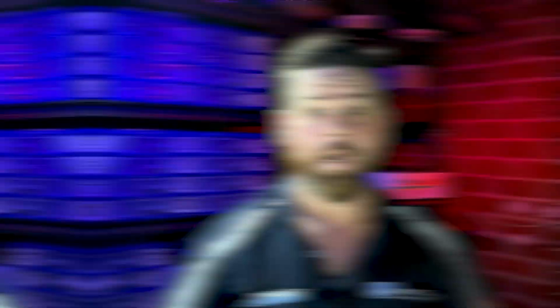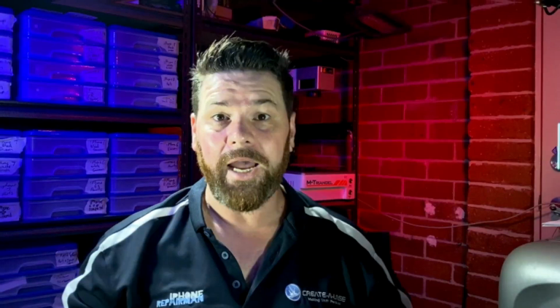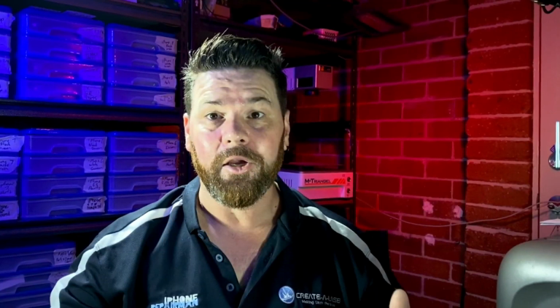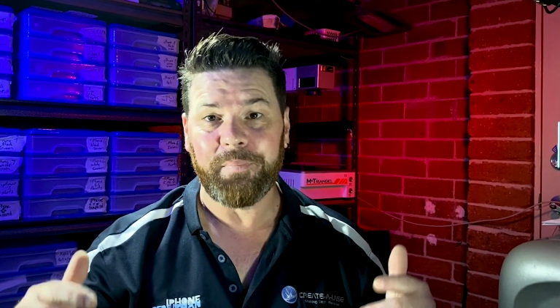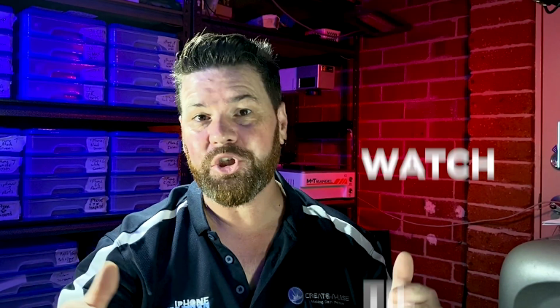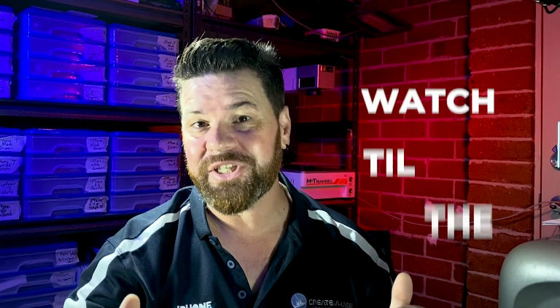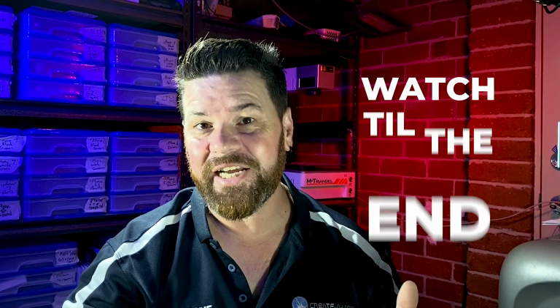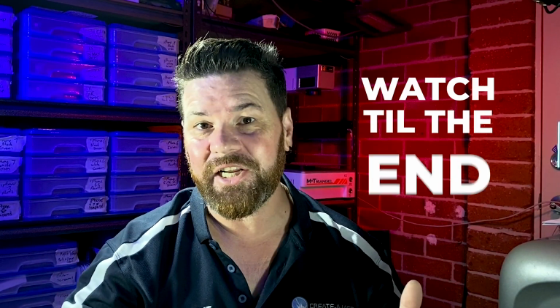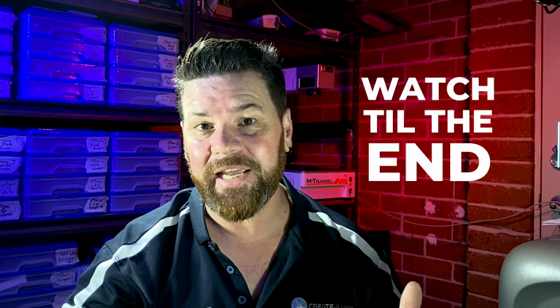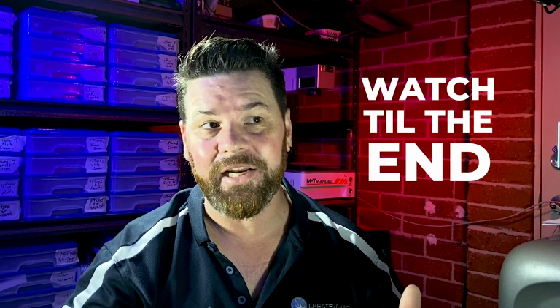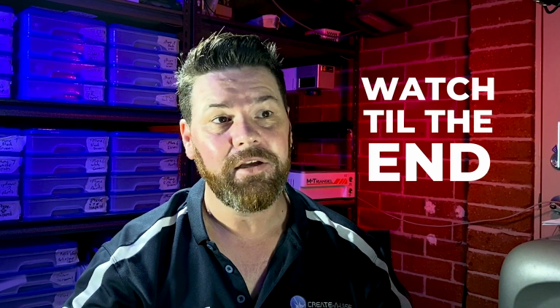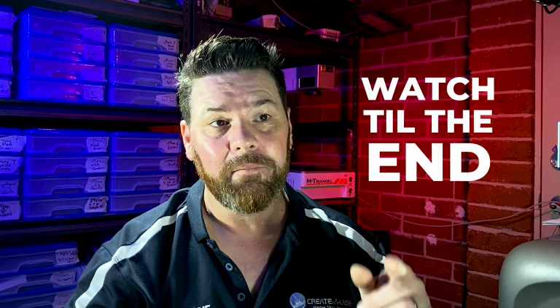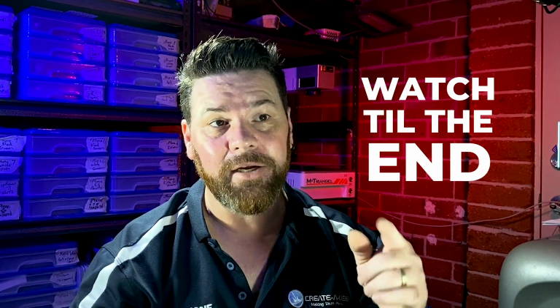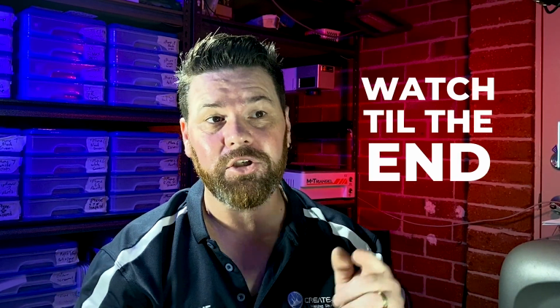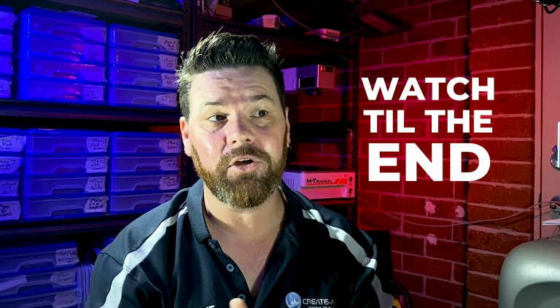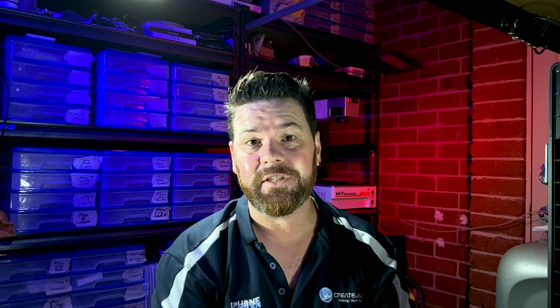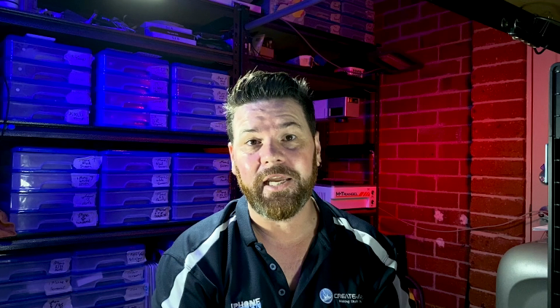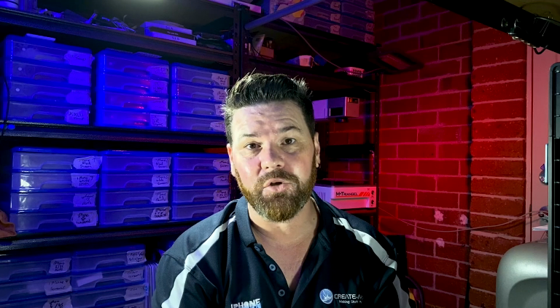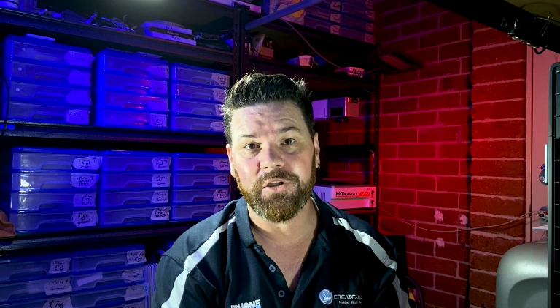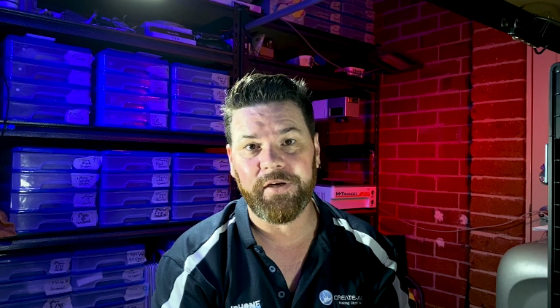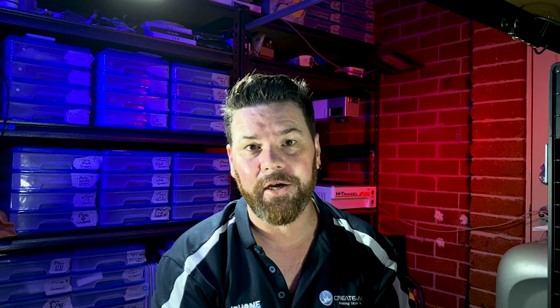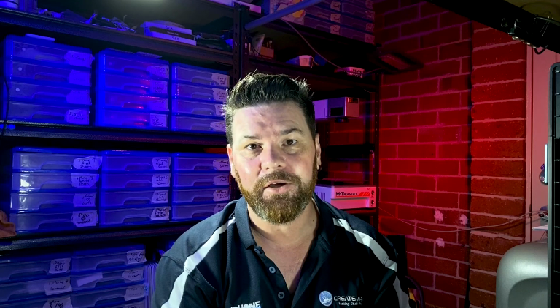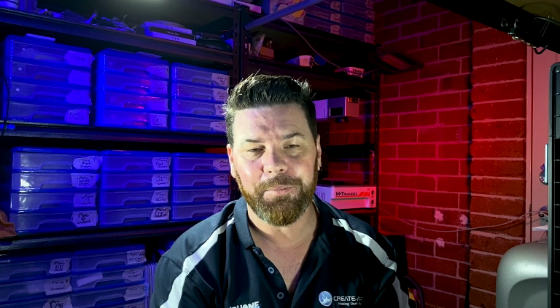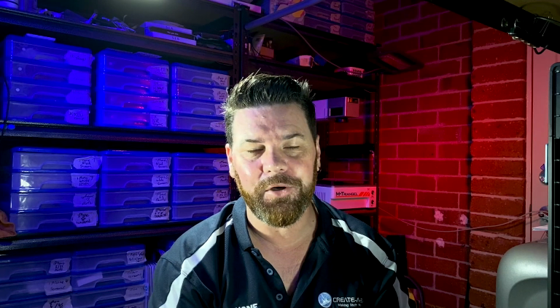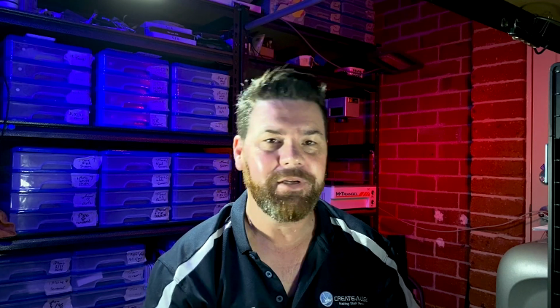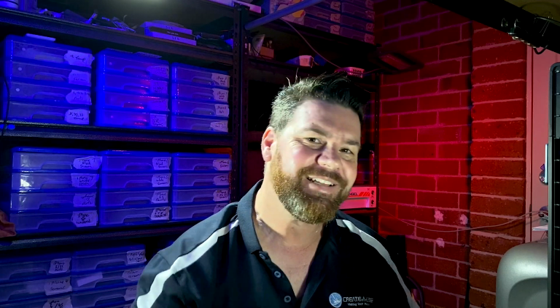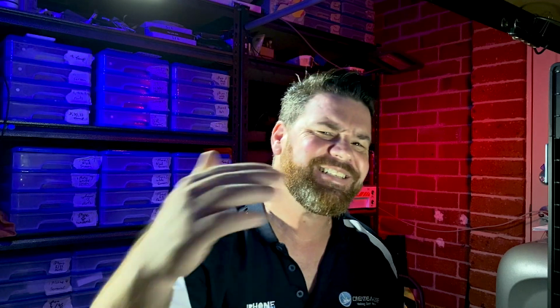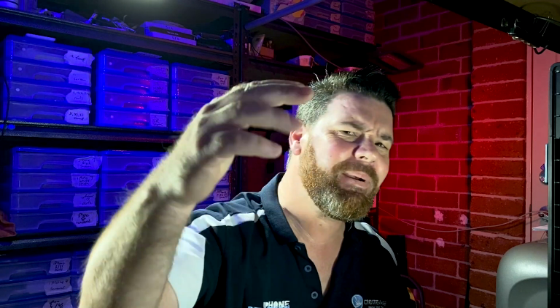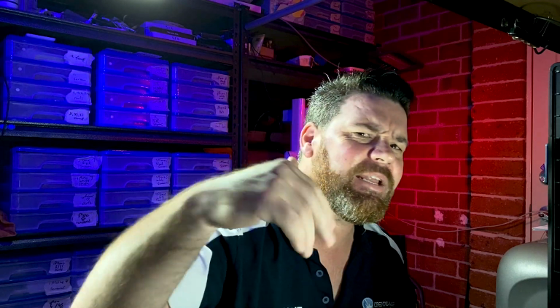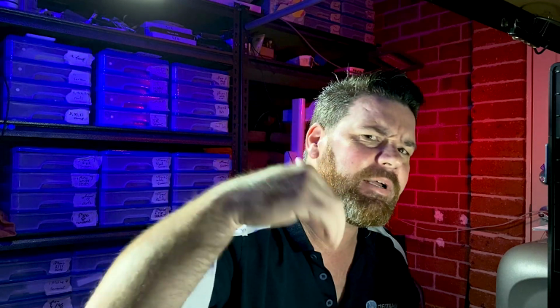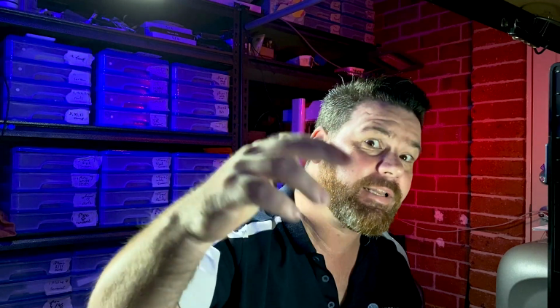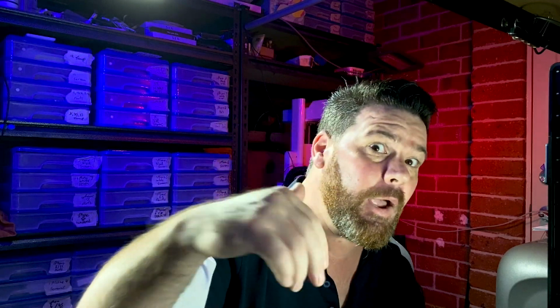Hey, be sure to stay to the end. Make sure to keep watching the video. Come on, let's get back into it. Go!